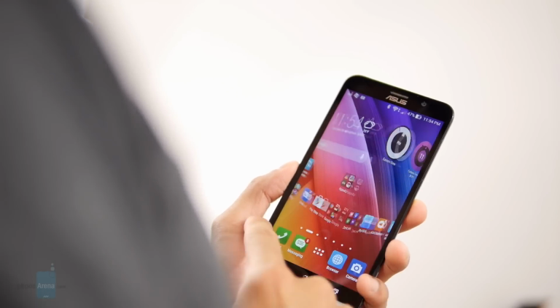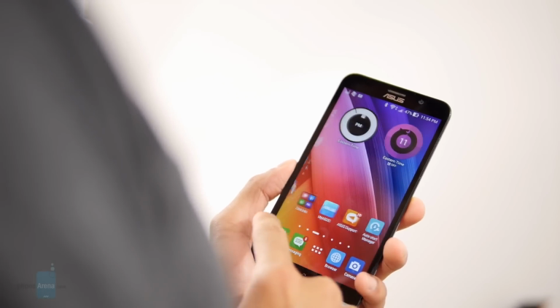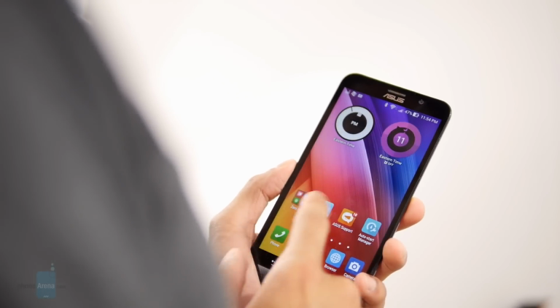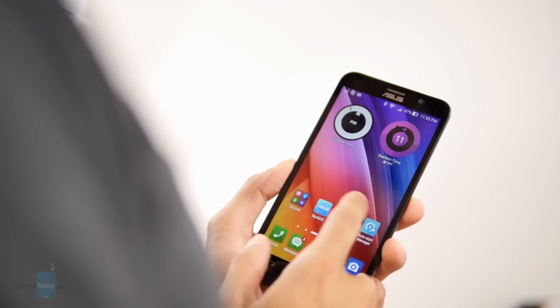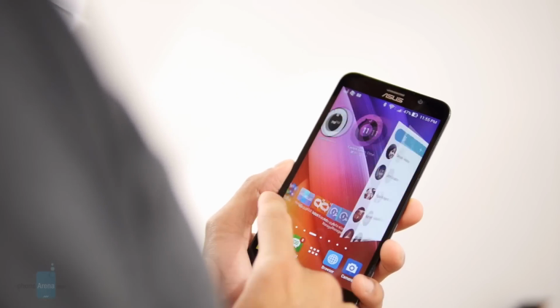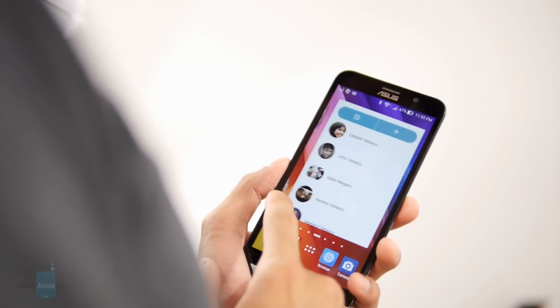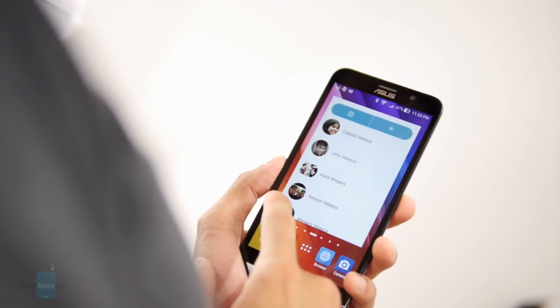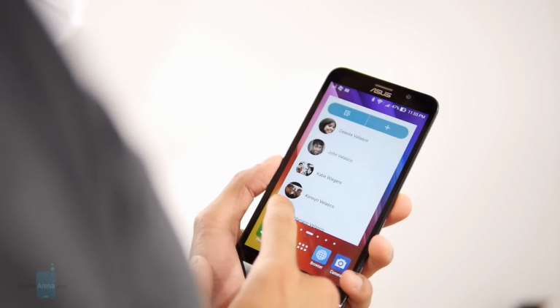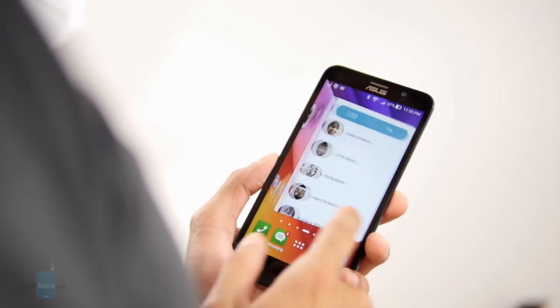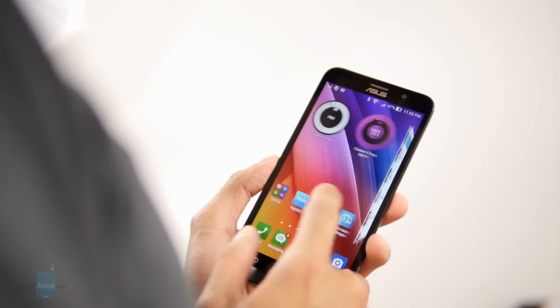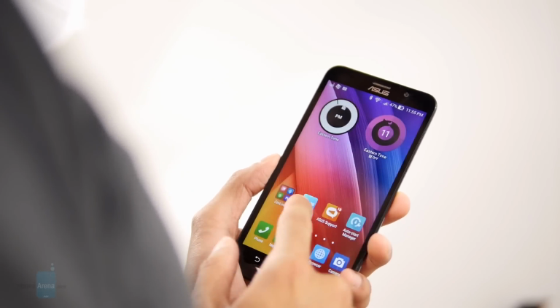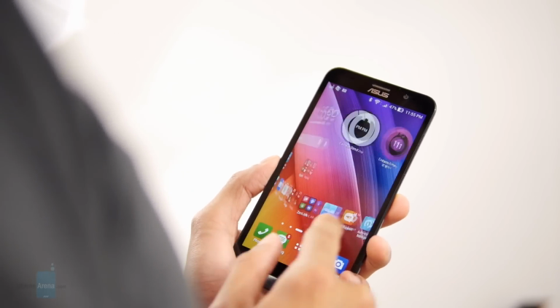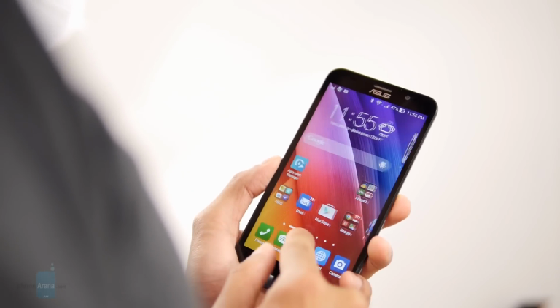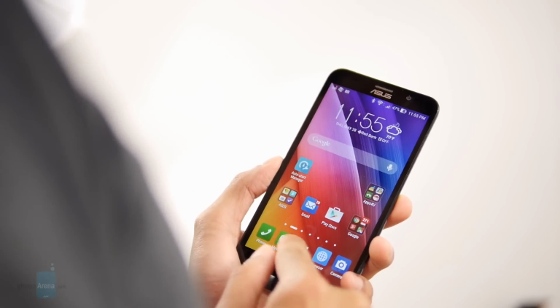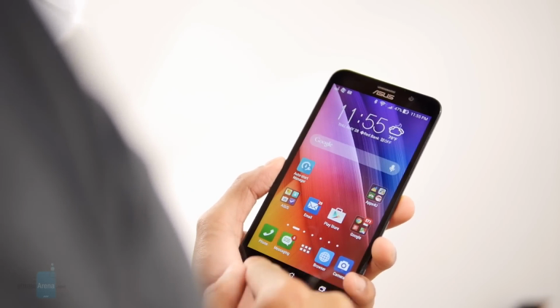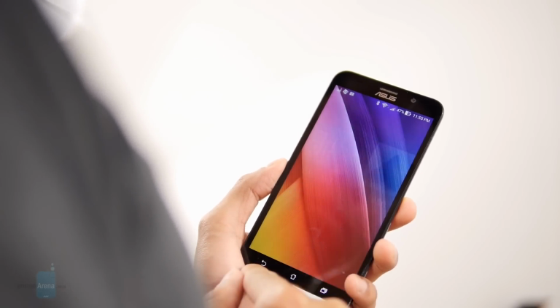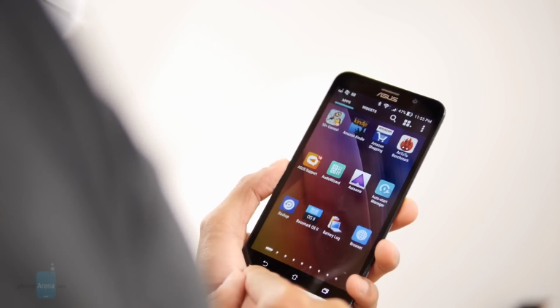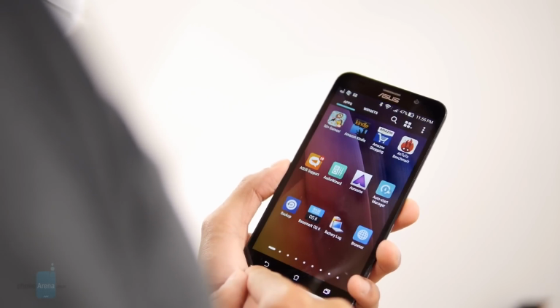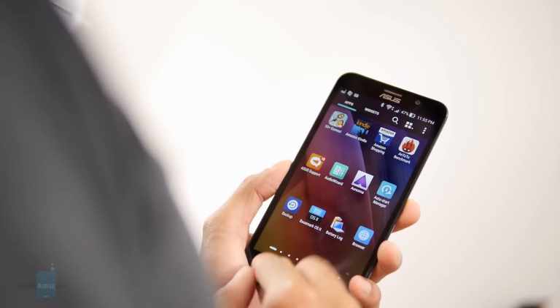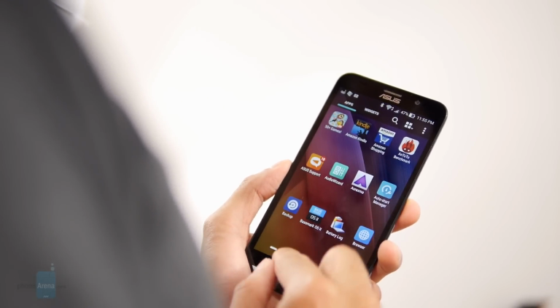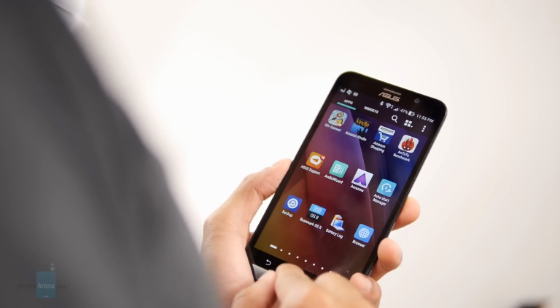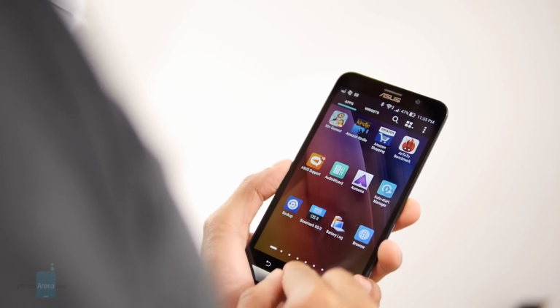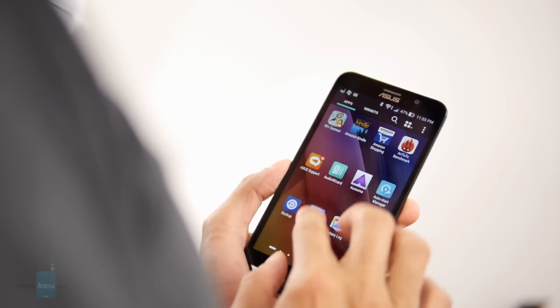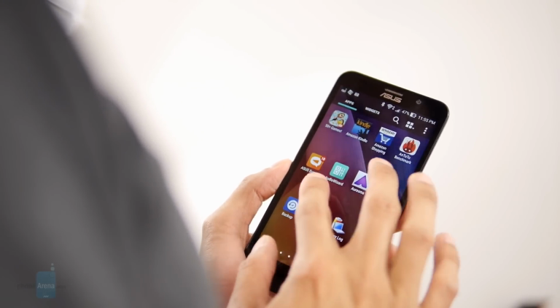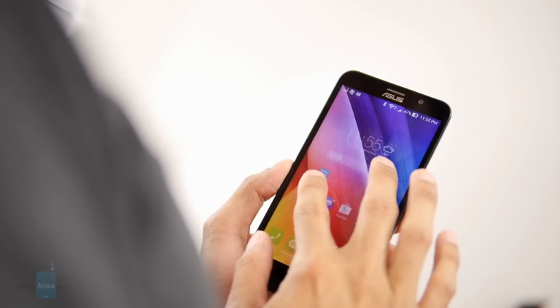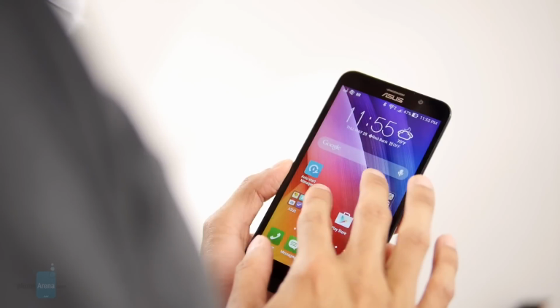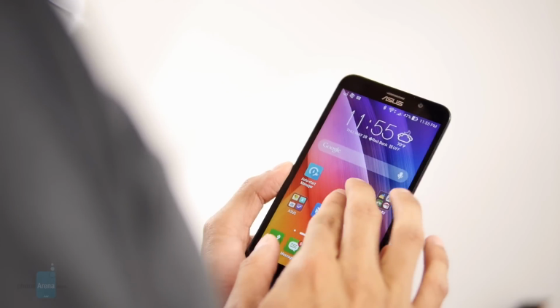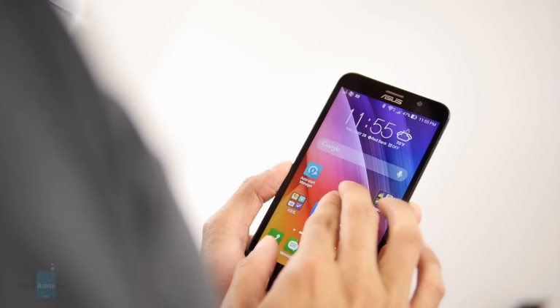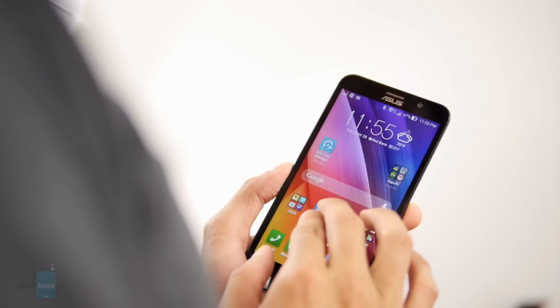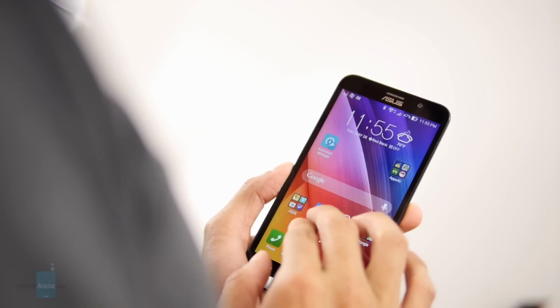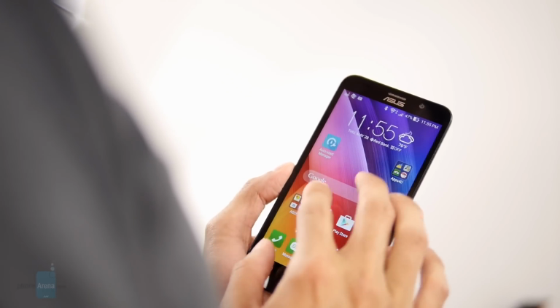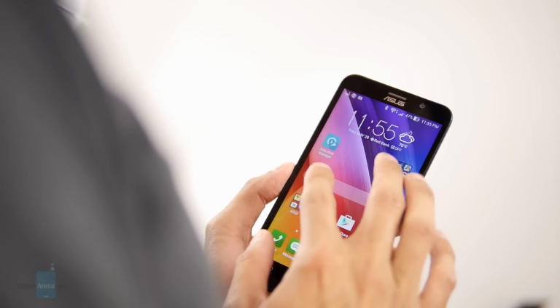Hey guys, John V from Phone Arena and you're watching our video review of the Asus Zenfone 2.